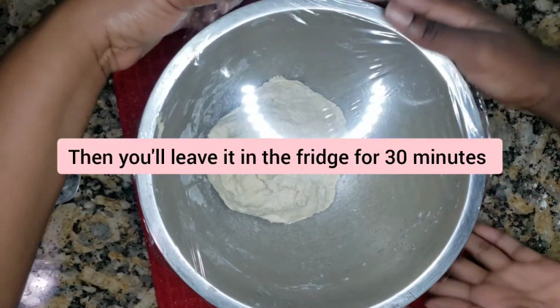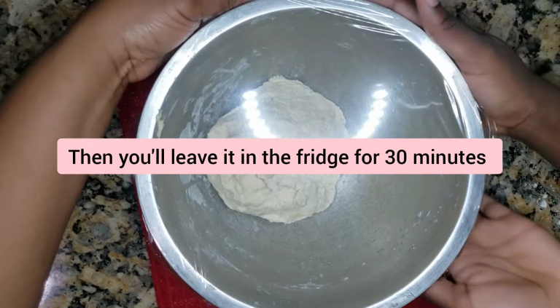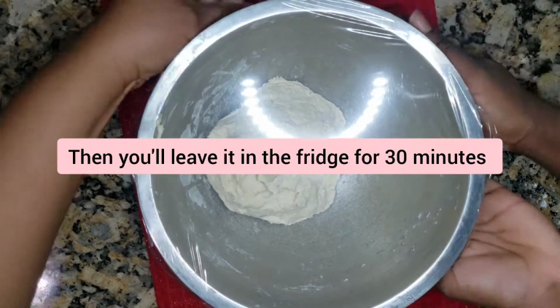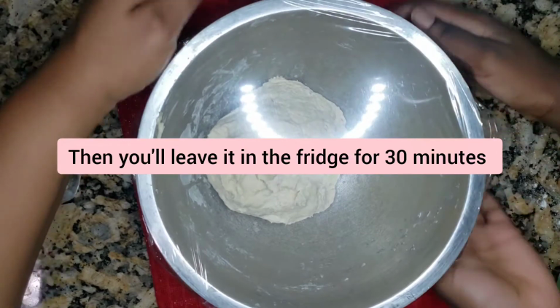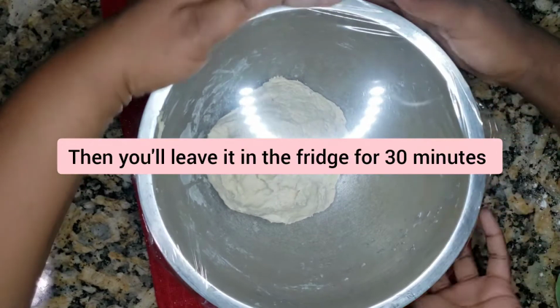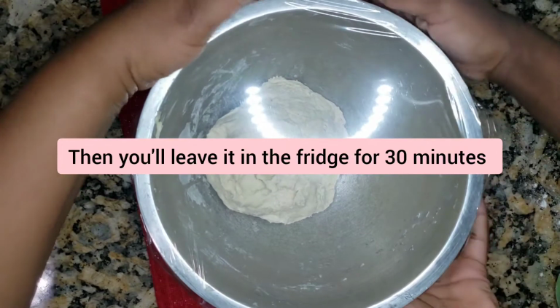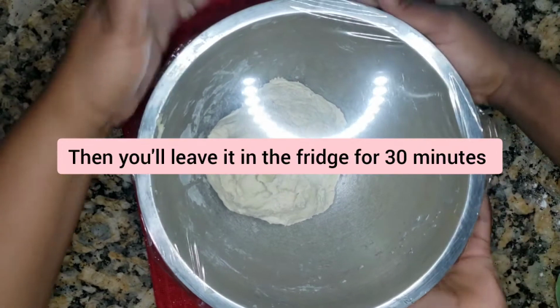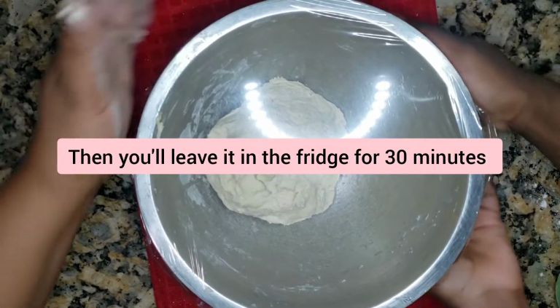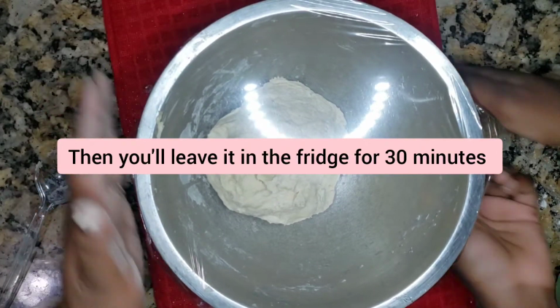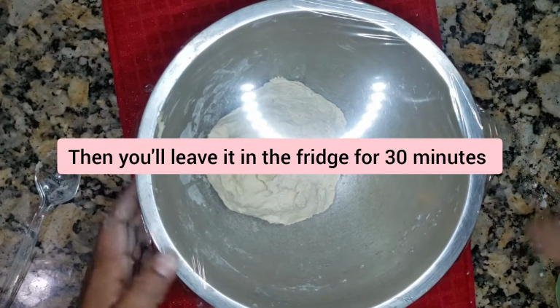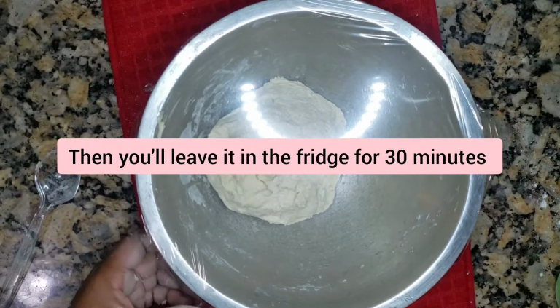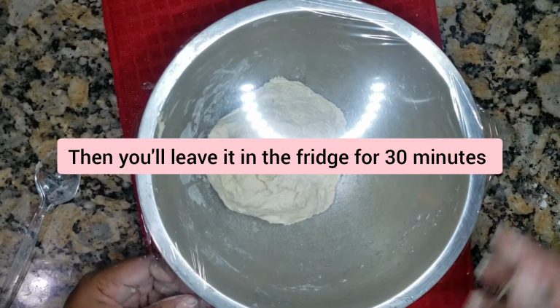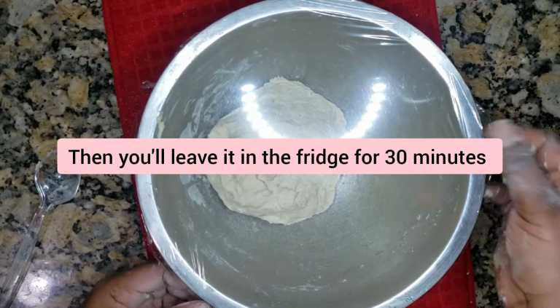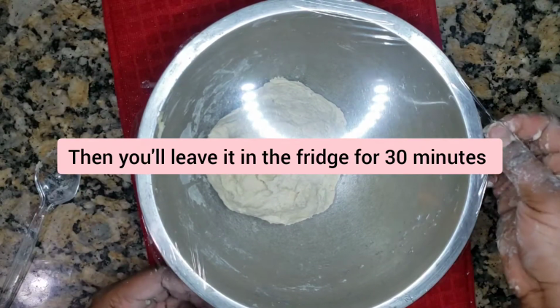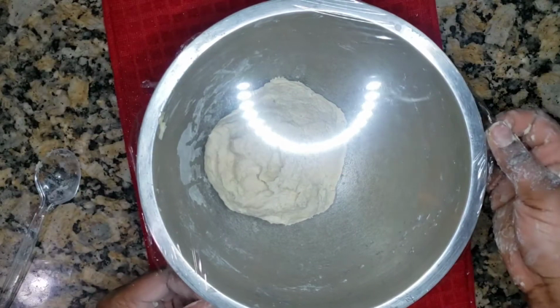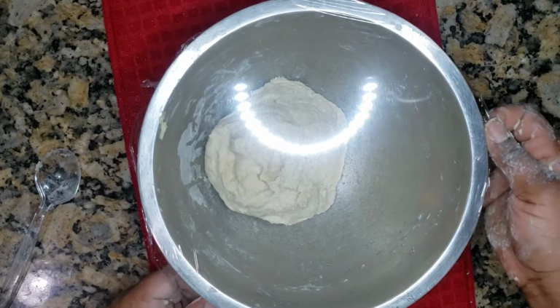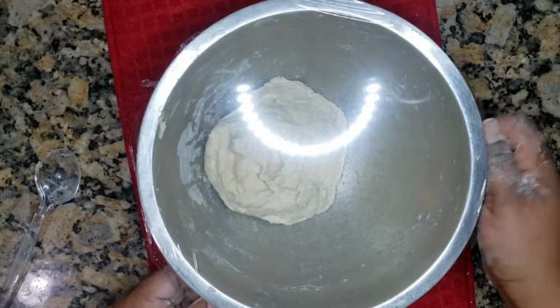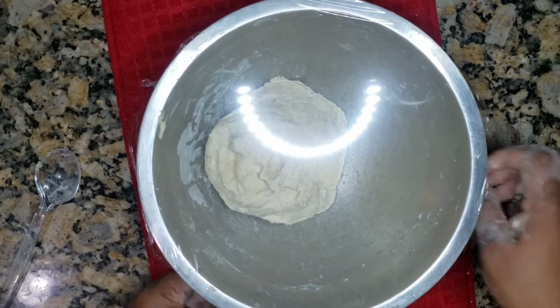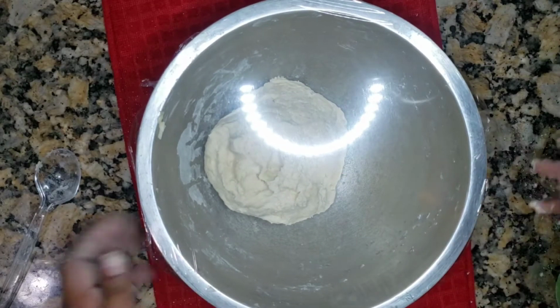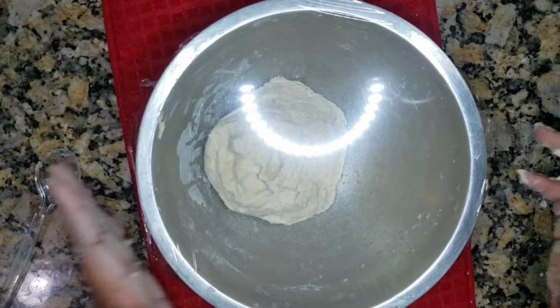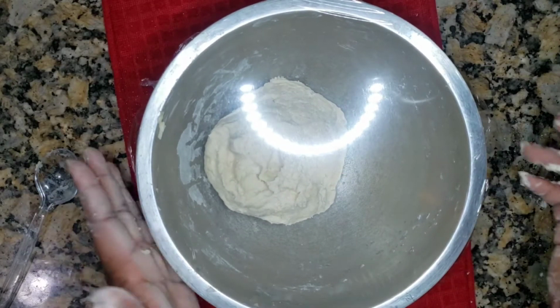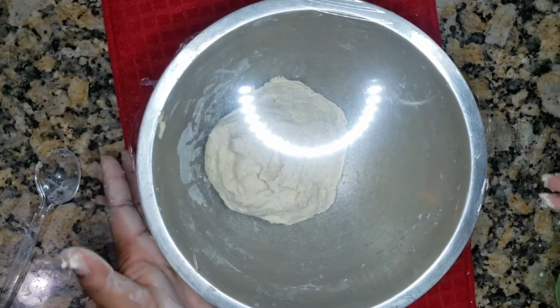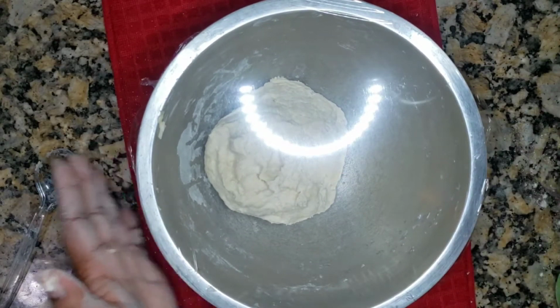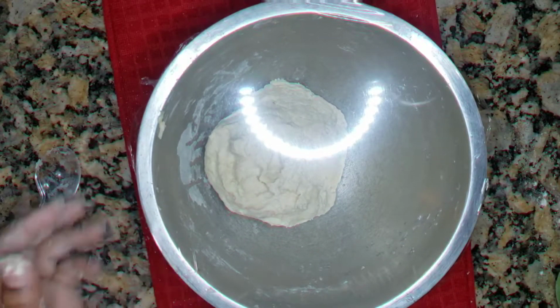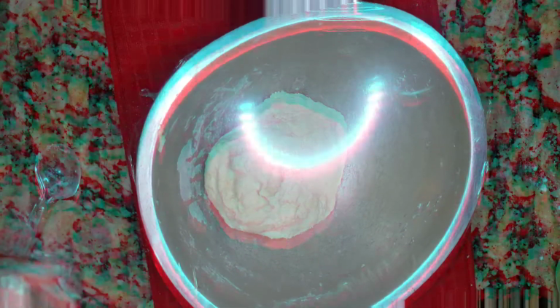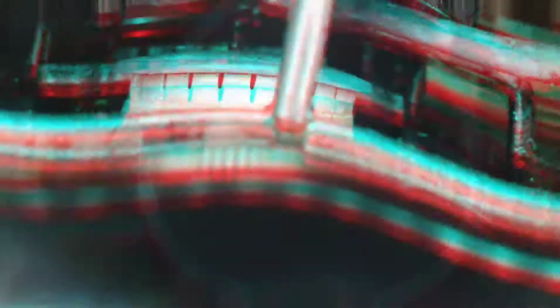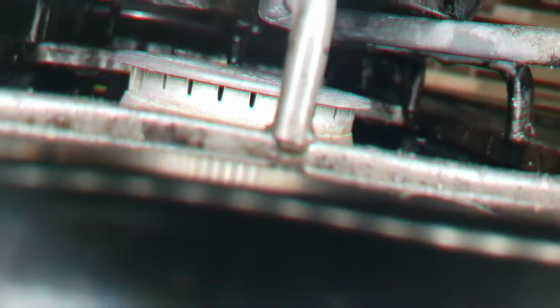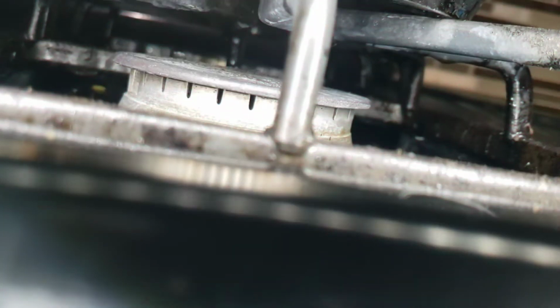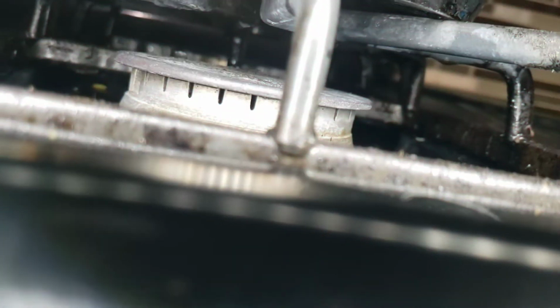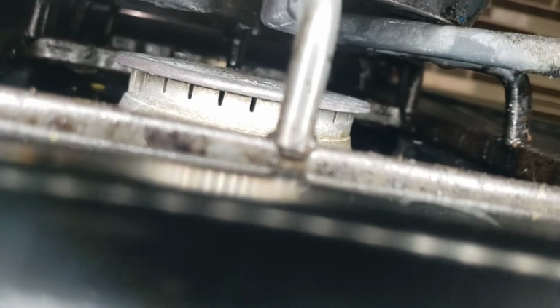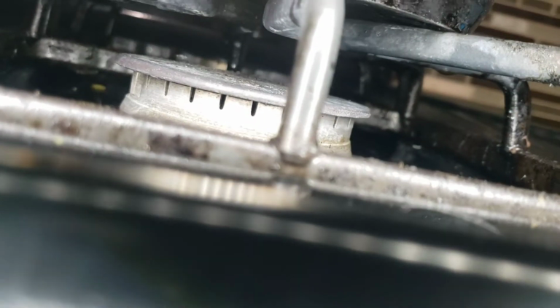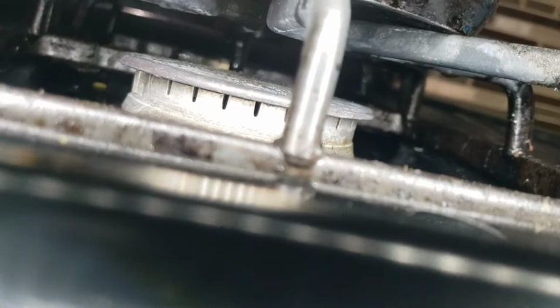So you put that in the refrigerator for 30 minutes. Meanwhile you can make a sauce while it's in there.